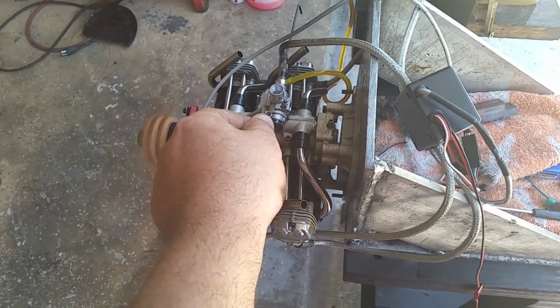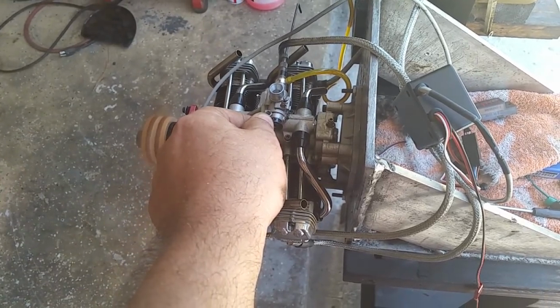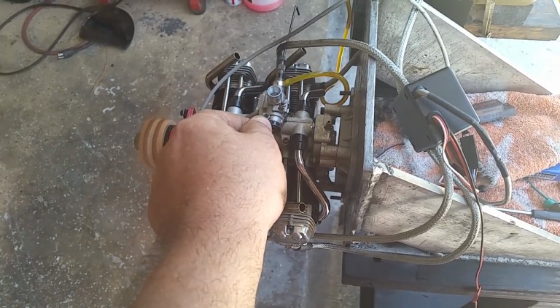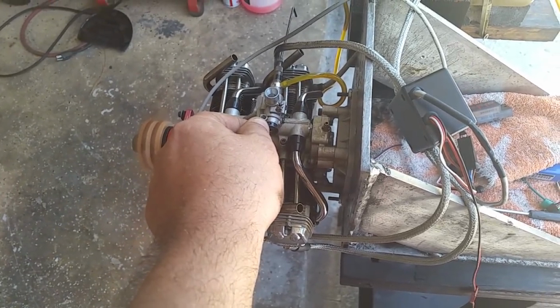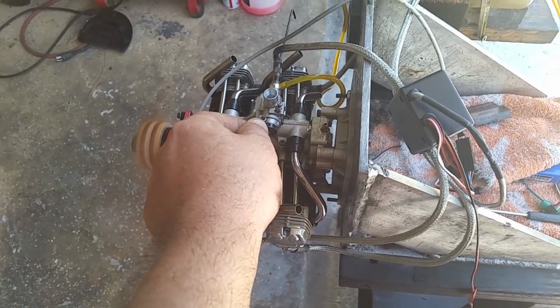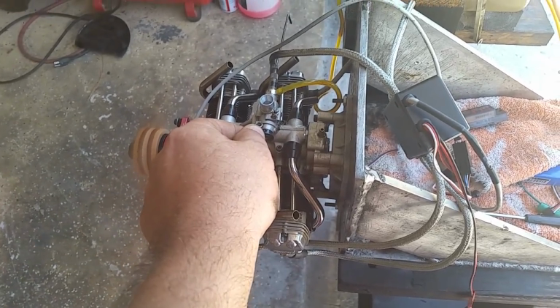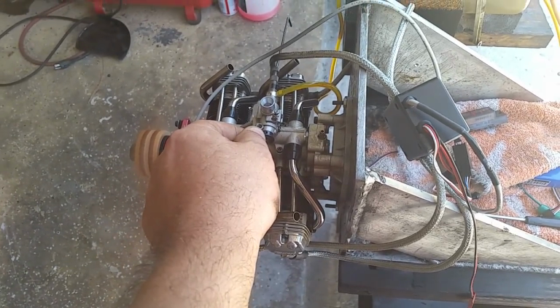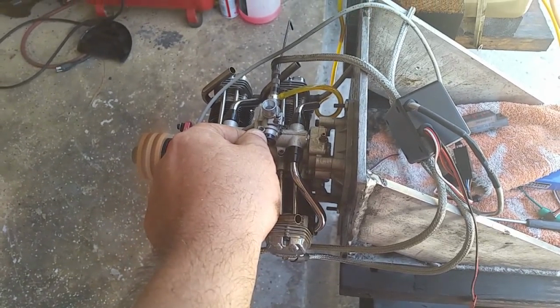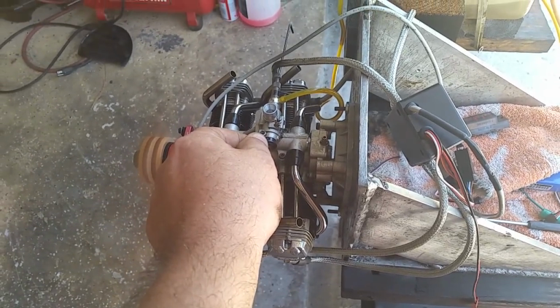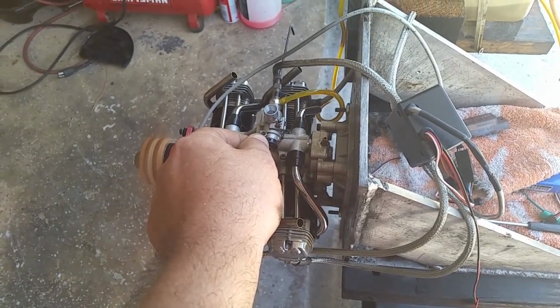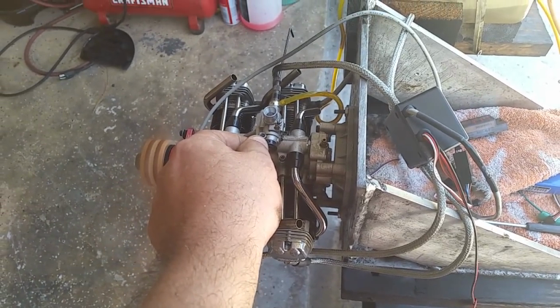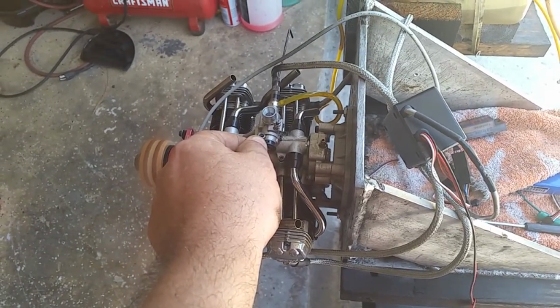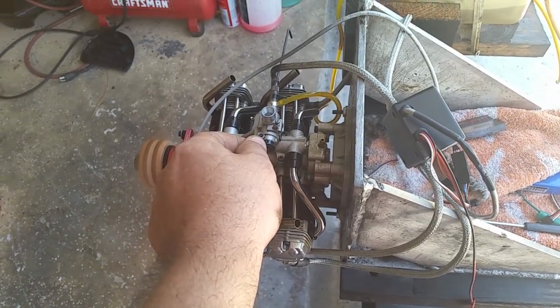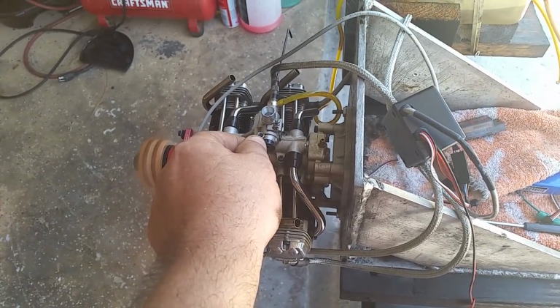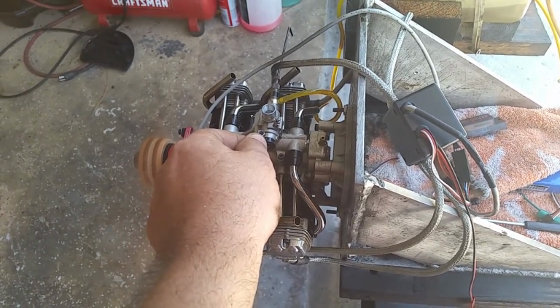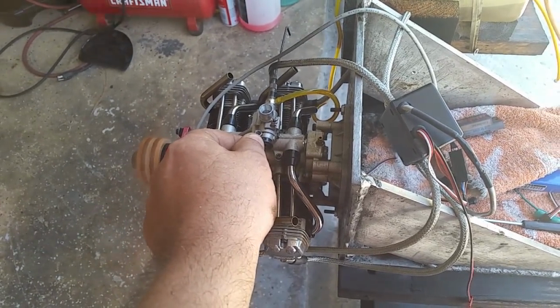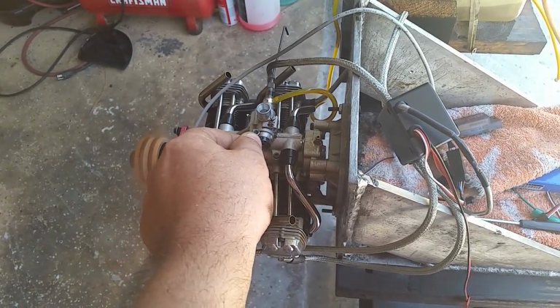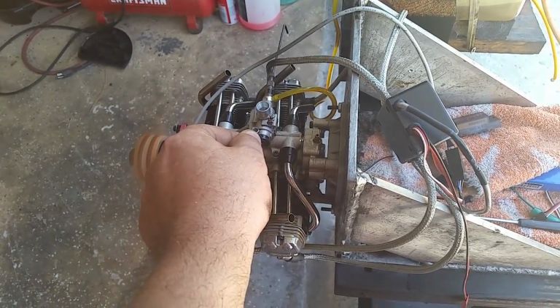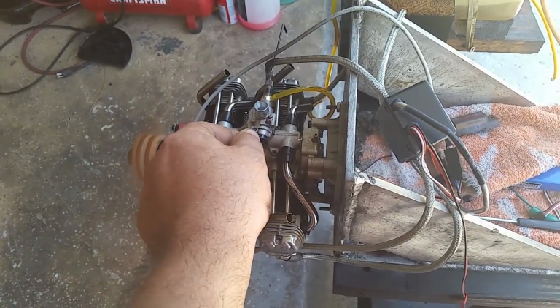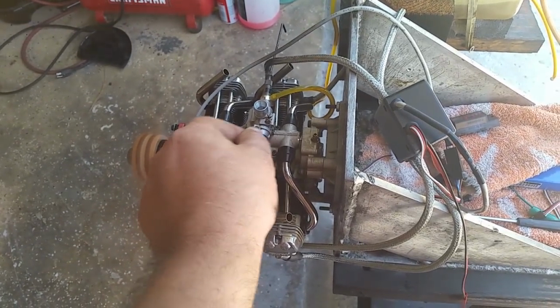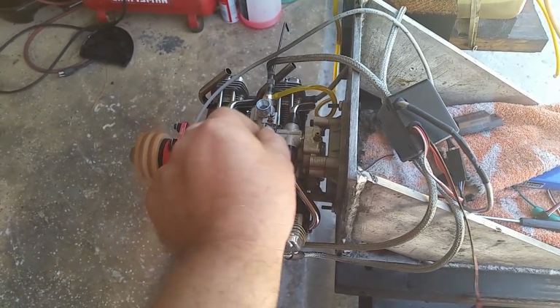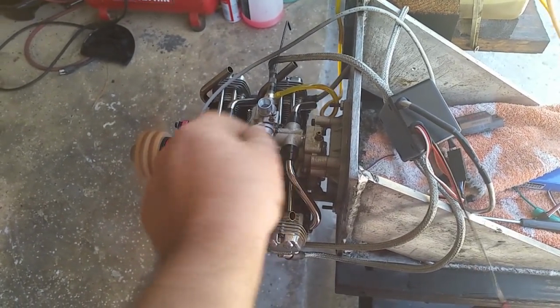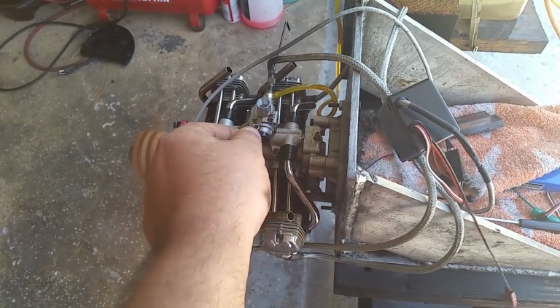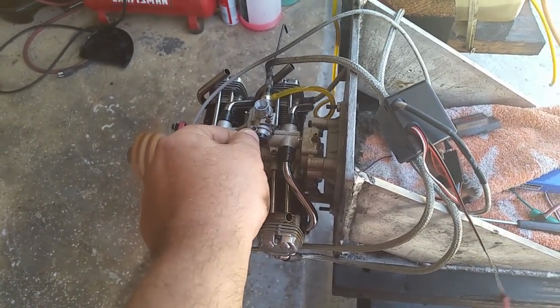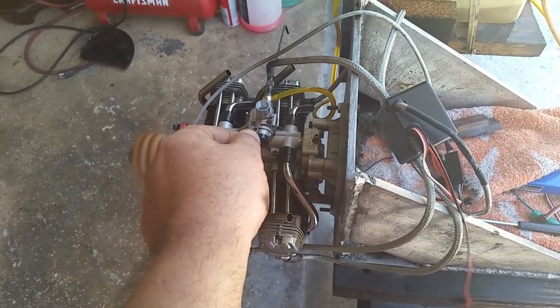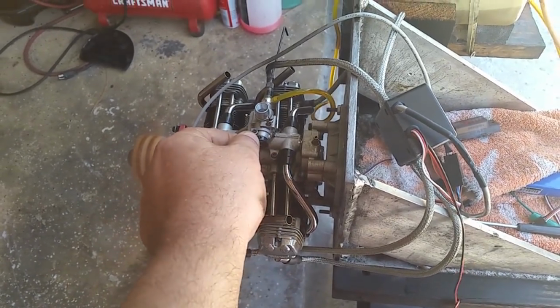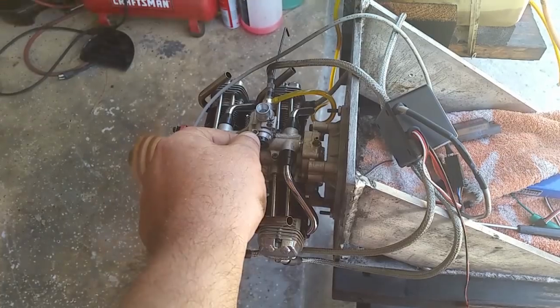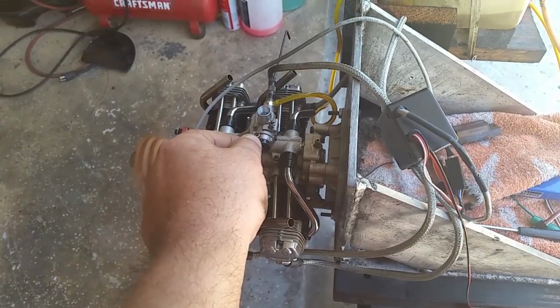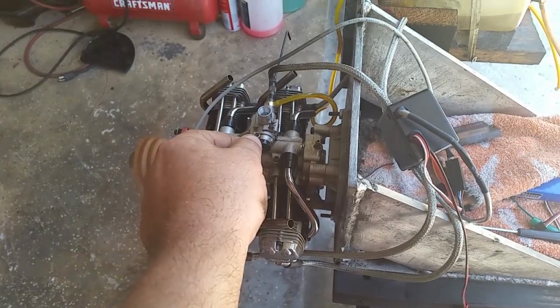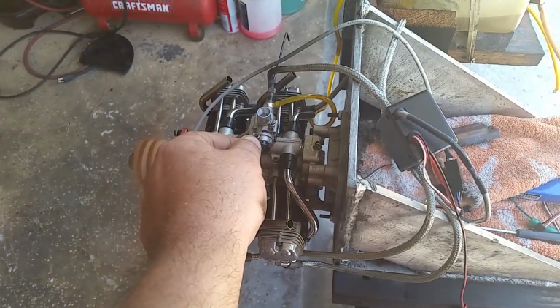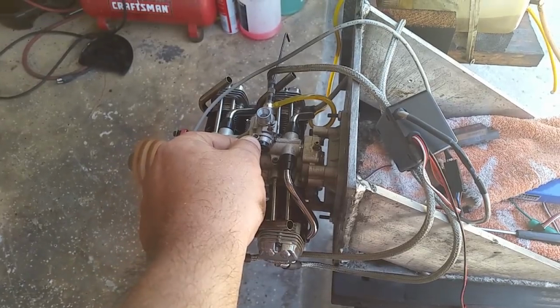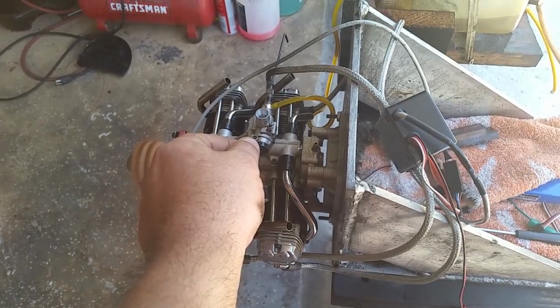Really nice recovery to idle from full throttle — response is good.